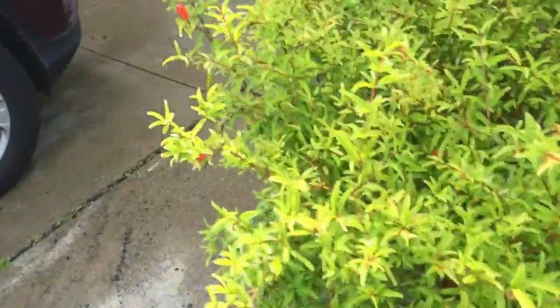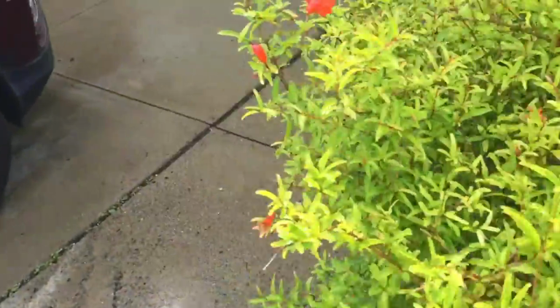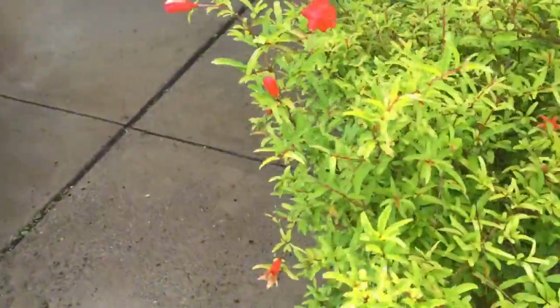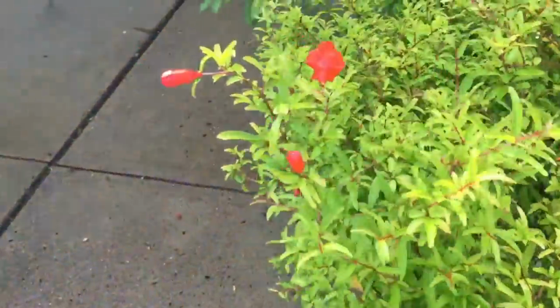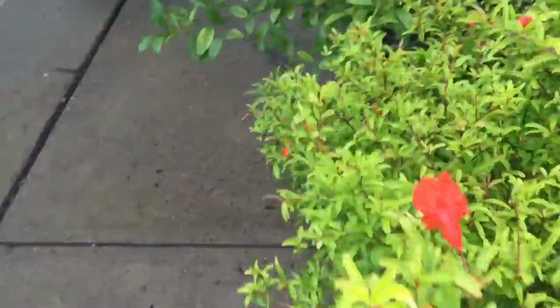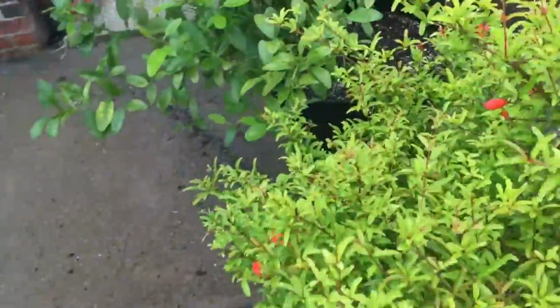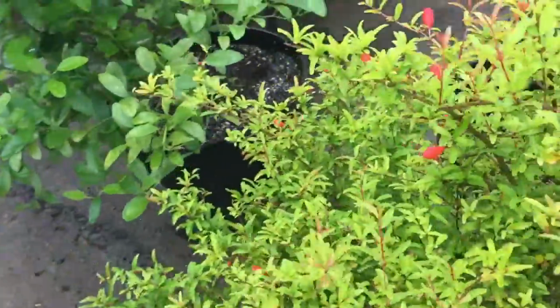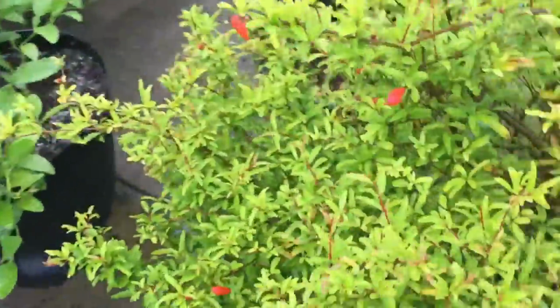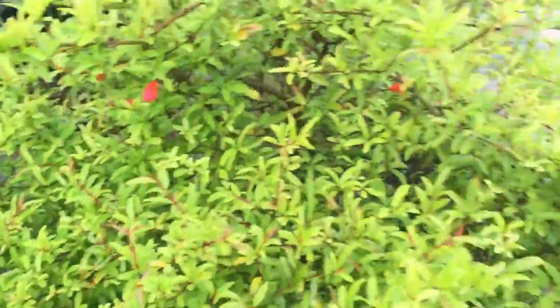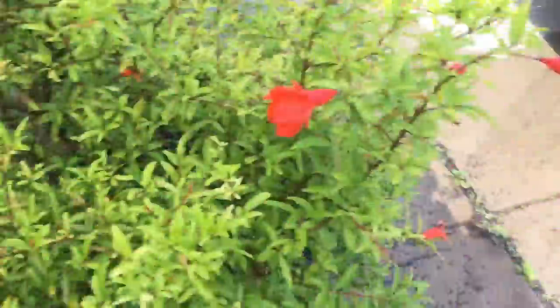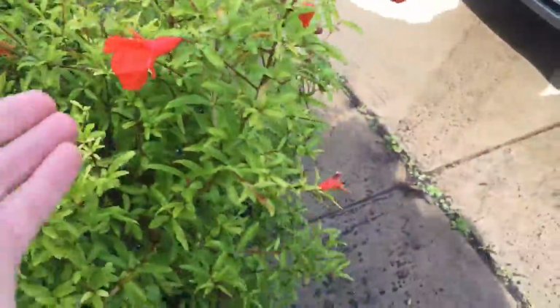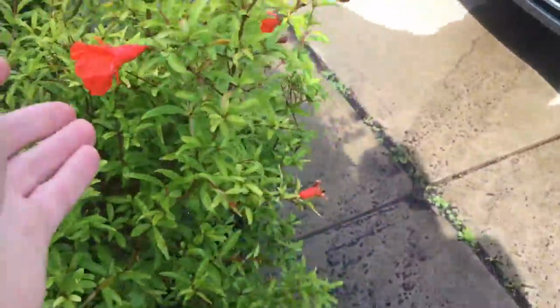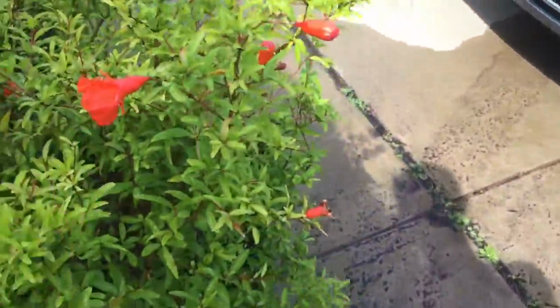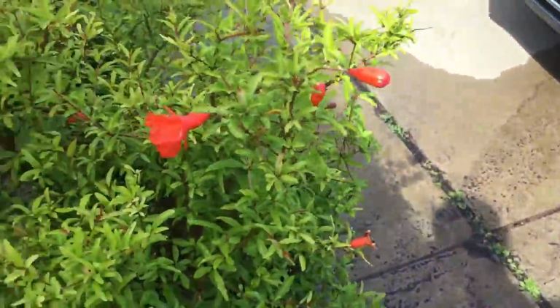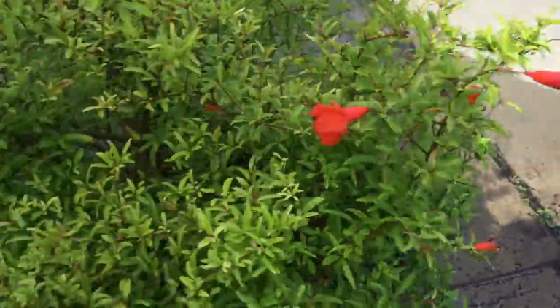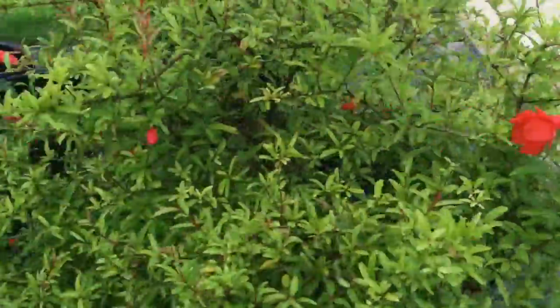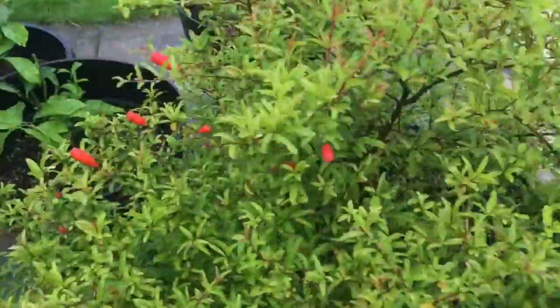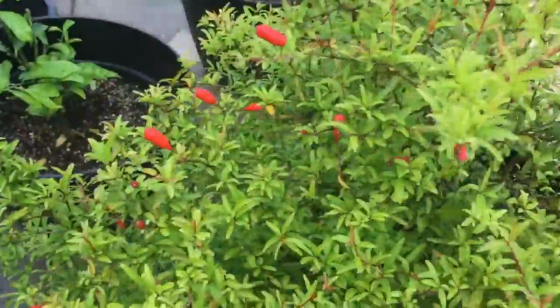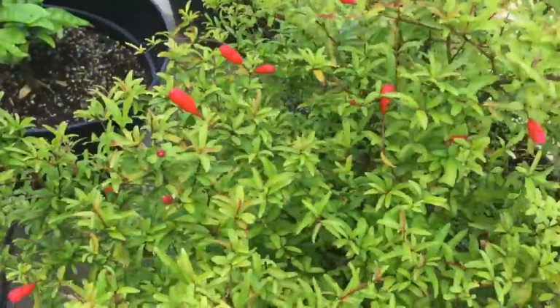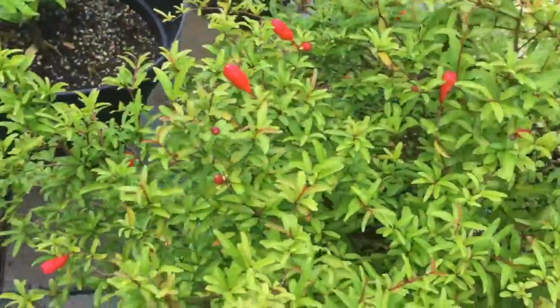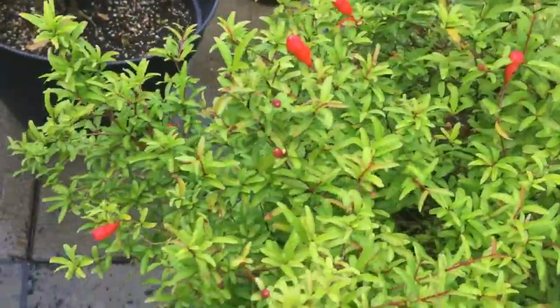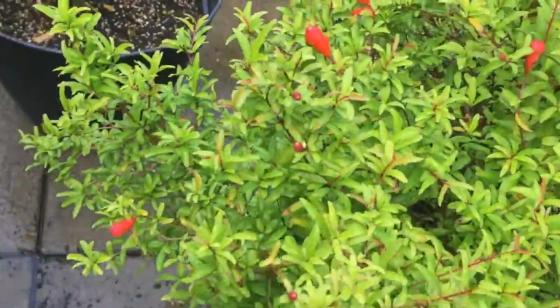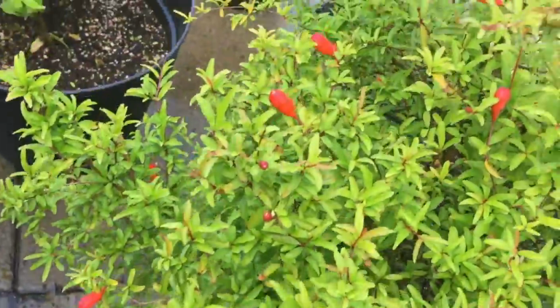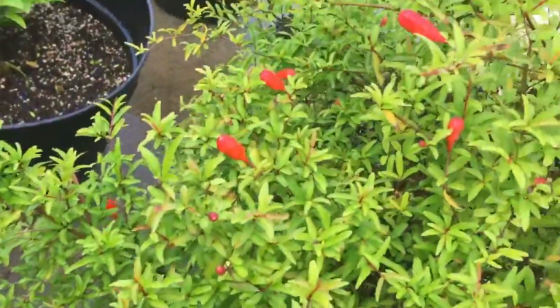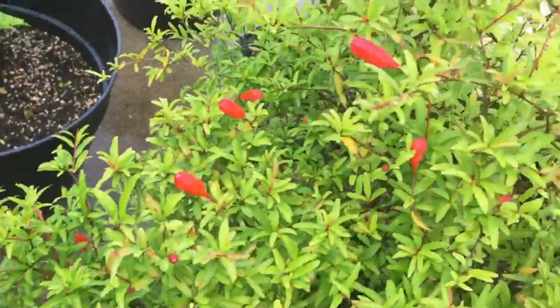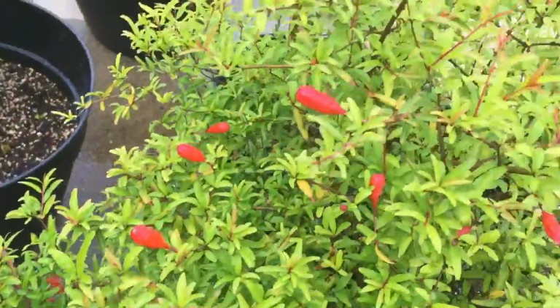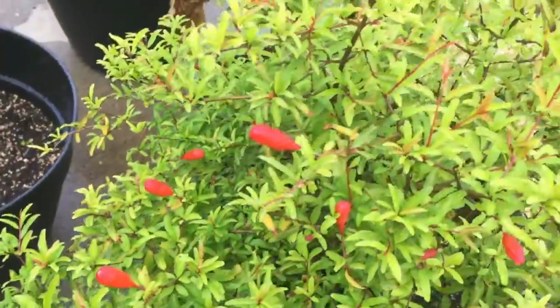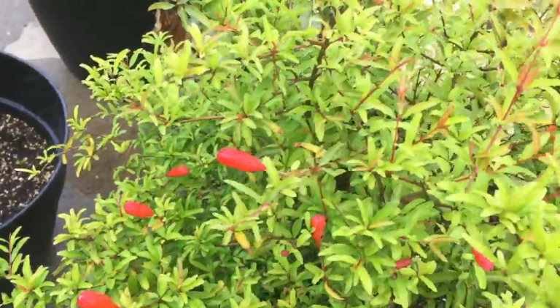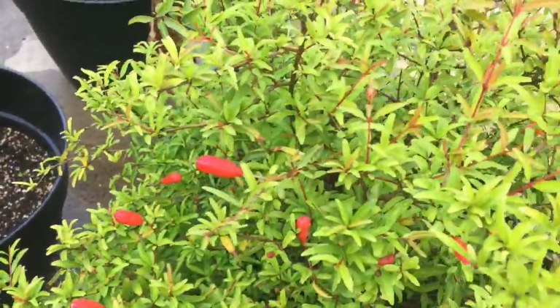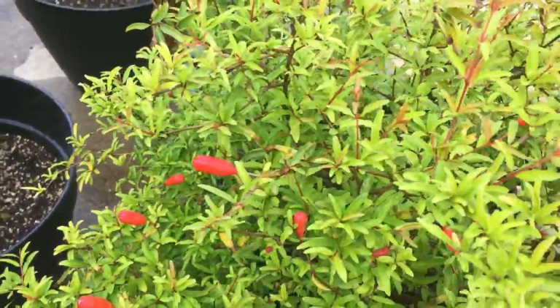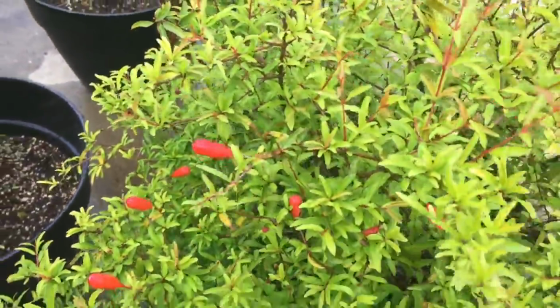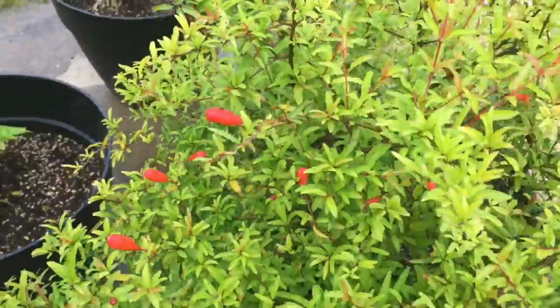And then we have the pomegranate here. All these flowers — we have a lot of flowers over here. It should be opening up in a couple days, so that's really really good news.